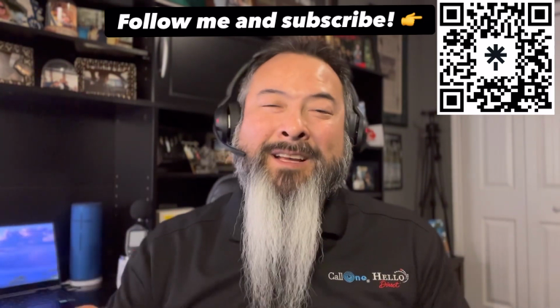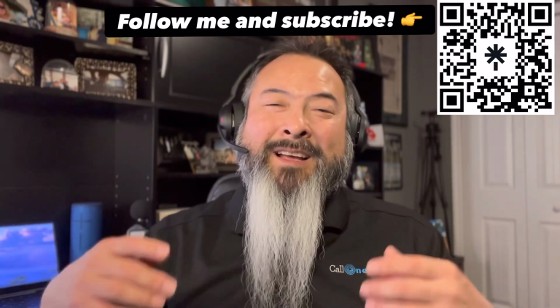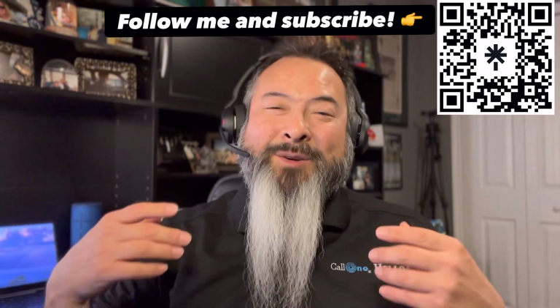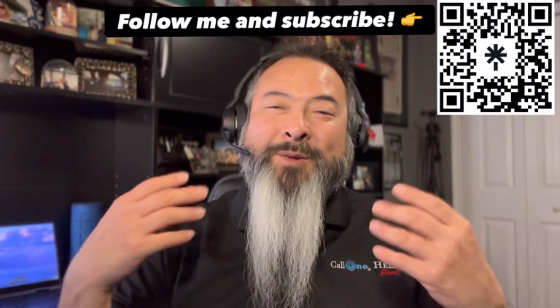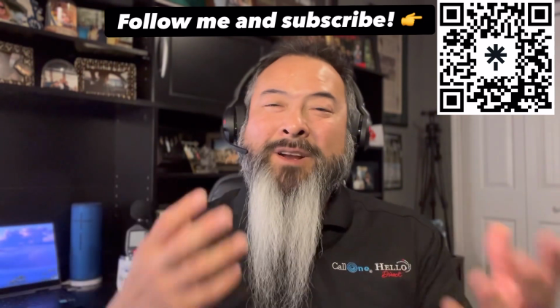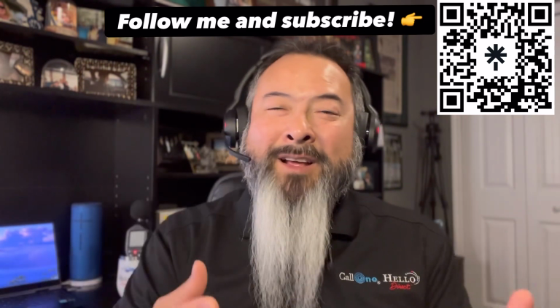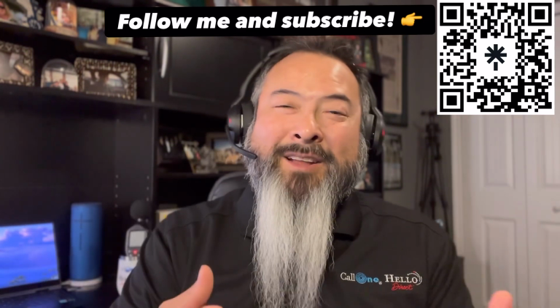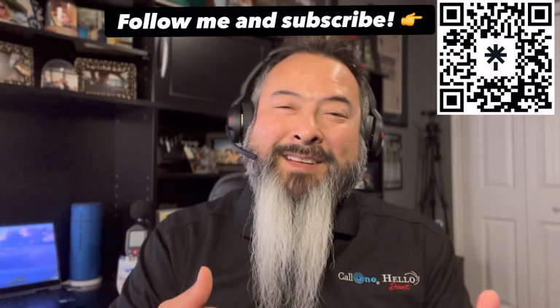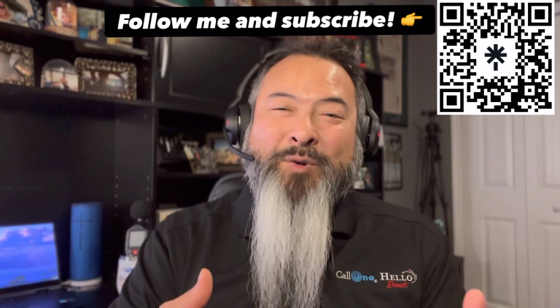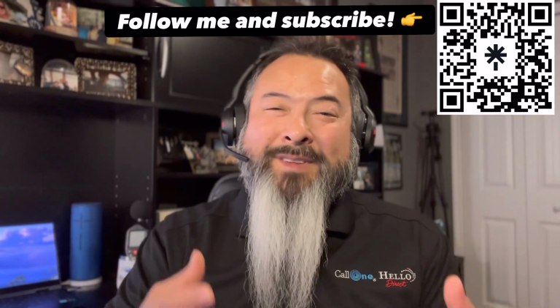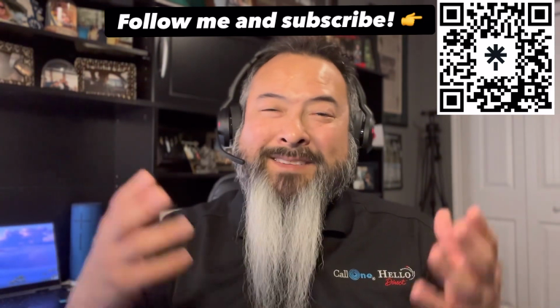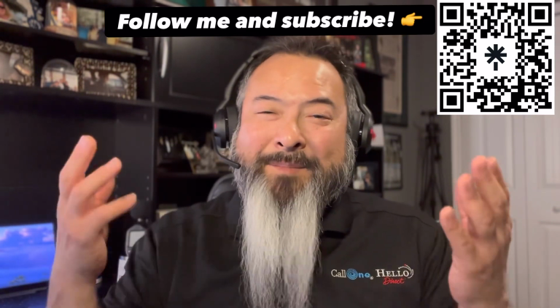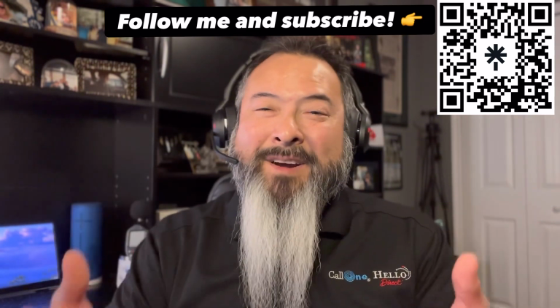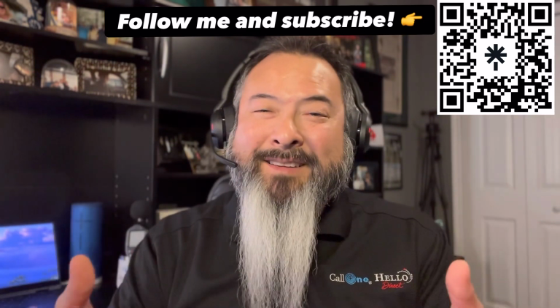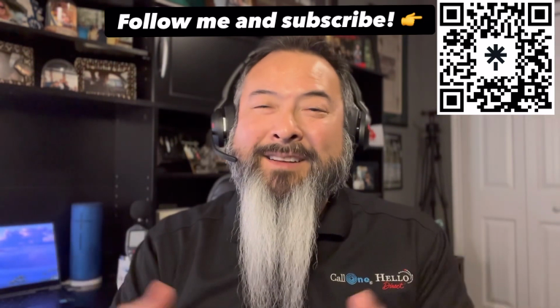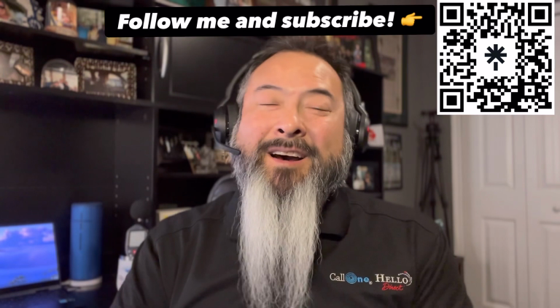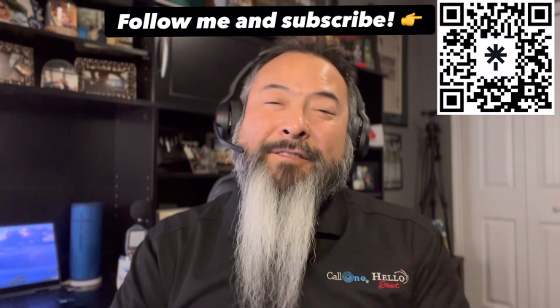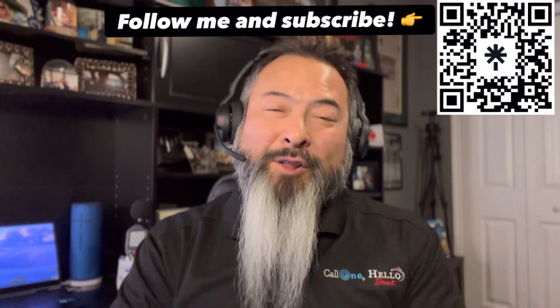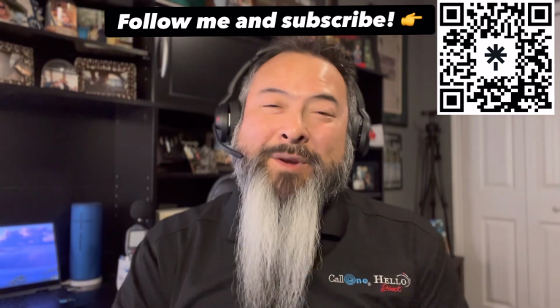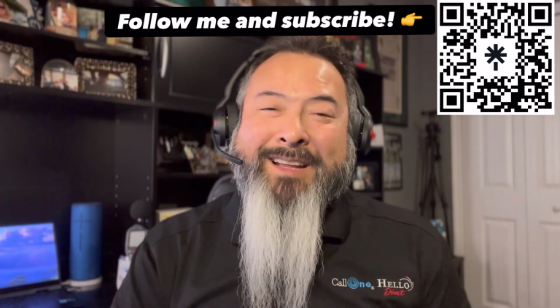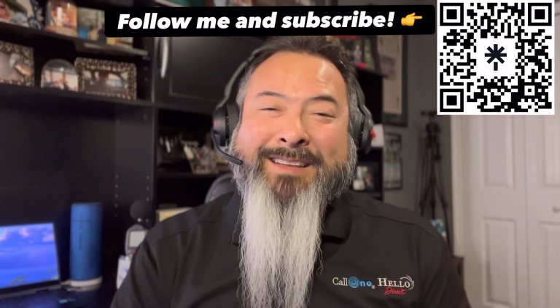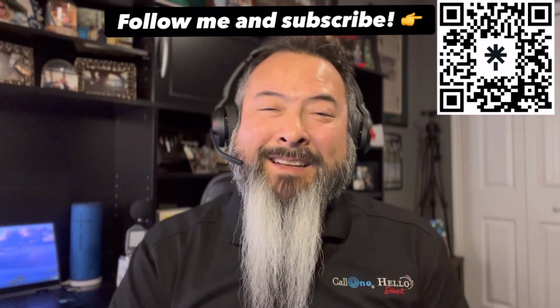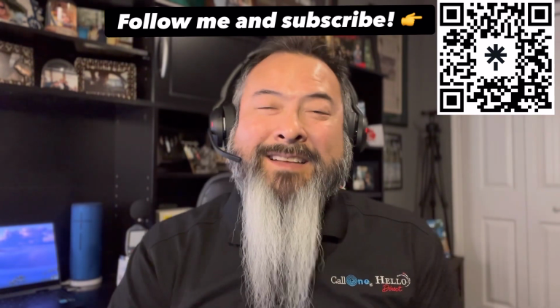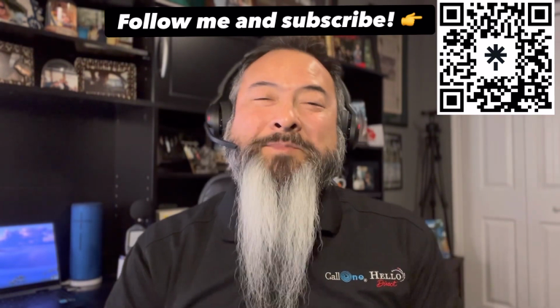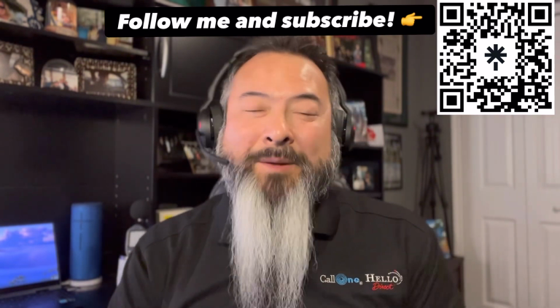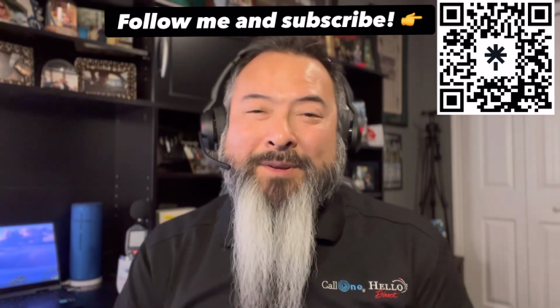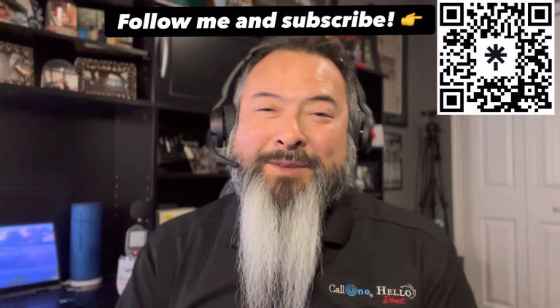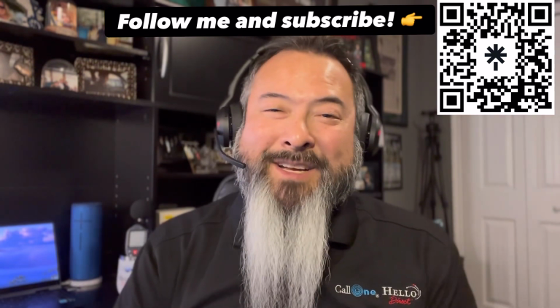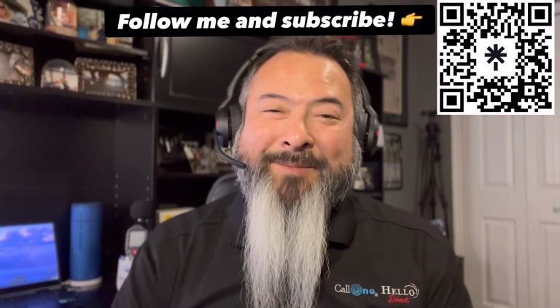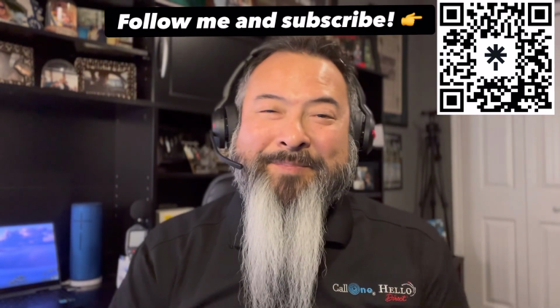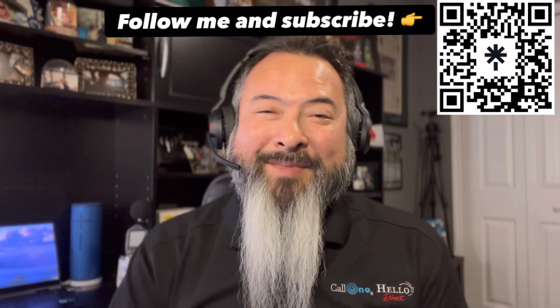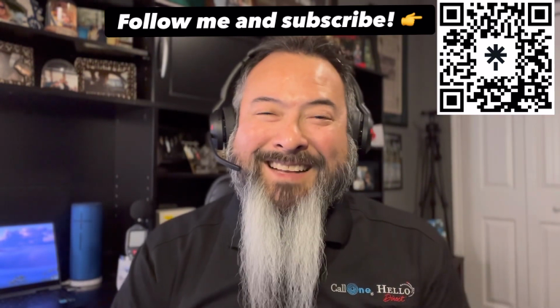If you want to see more of this type of content, follow me on LinkedIn and subscribe to our YouTube channel. Thanks!